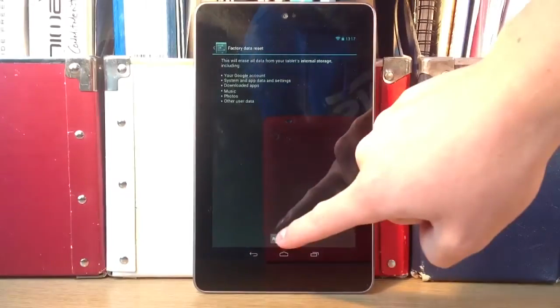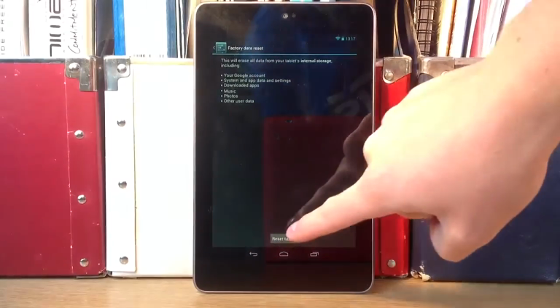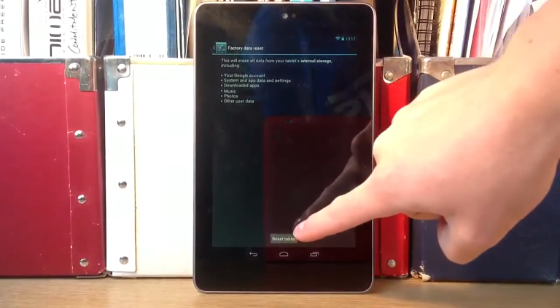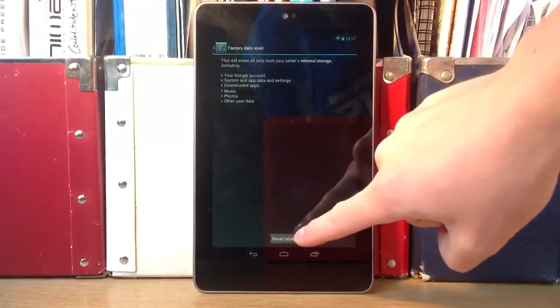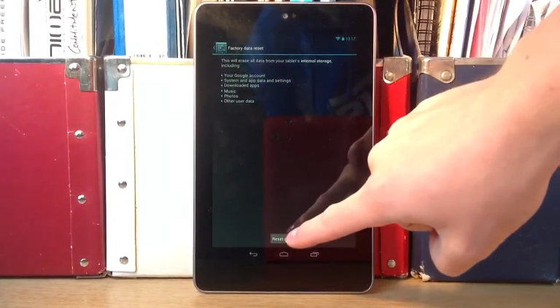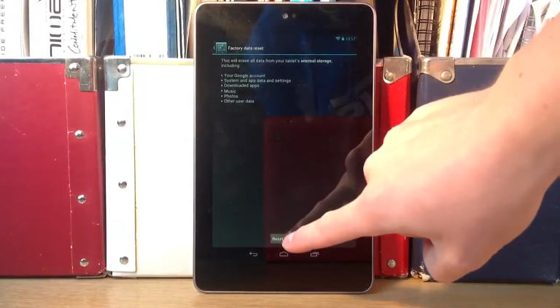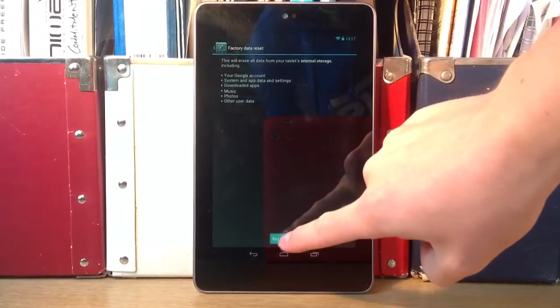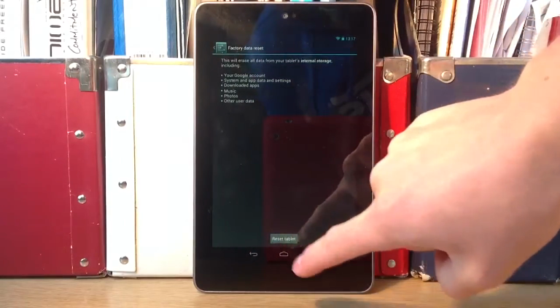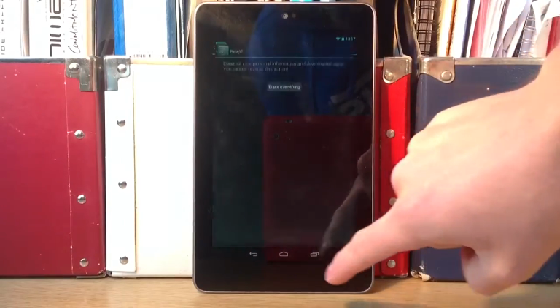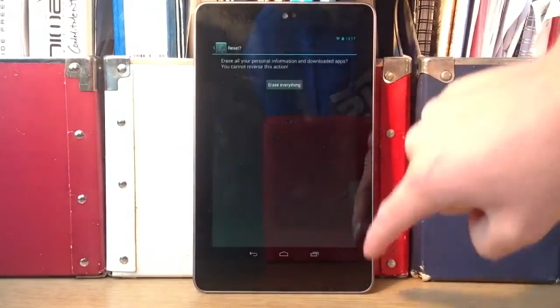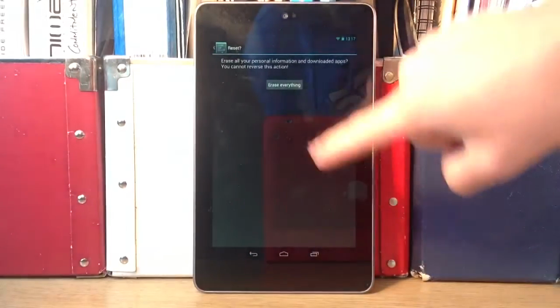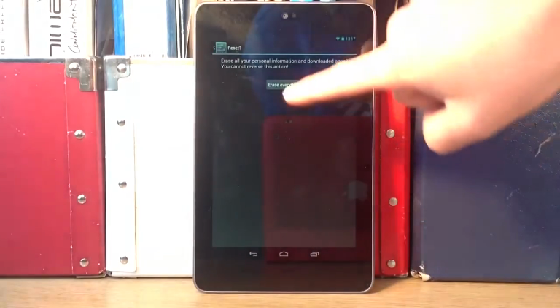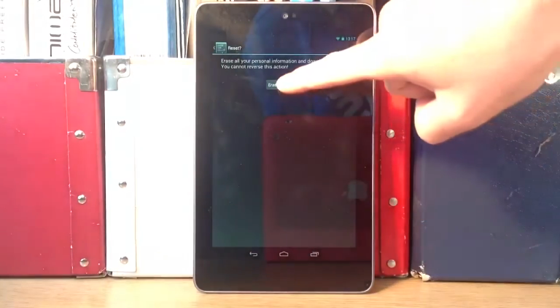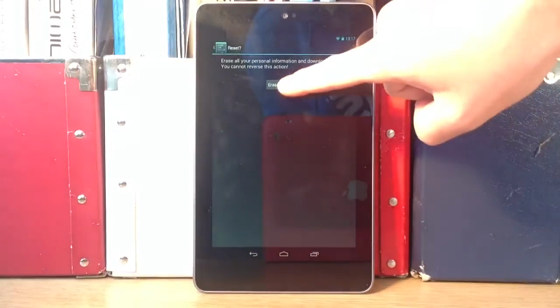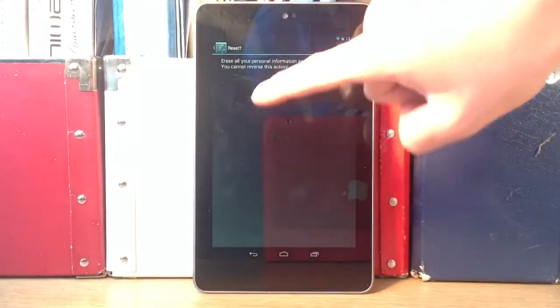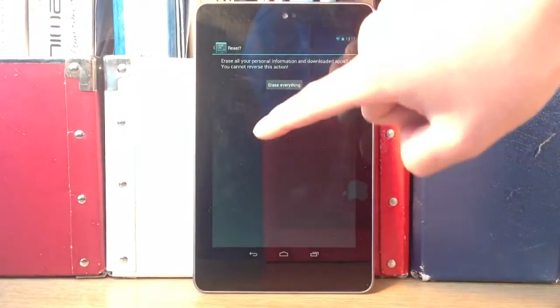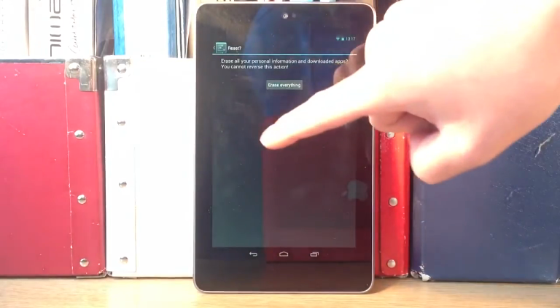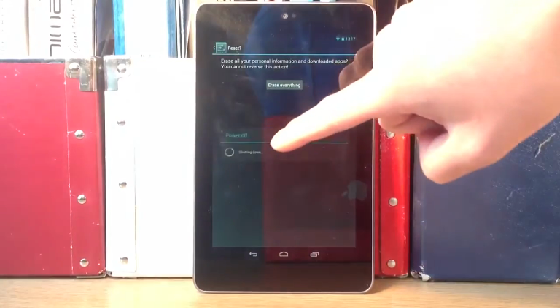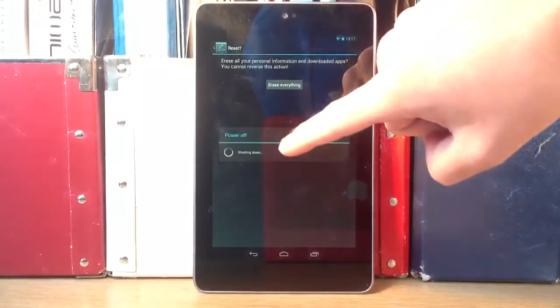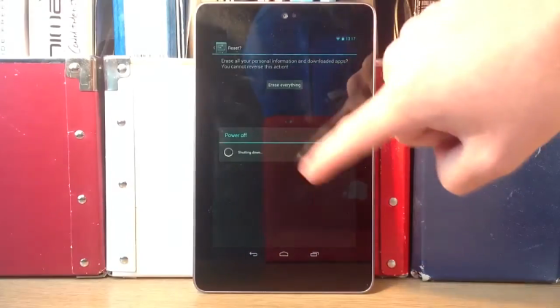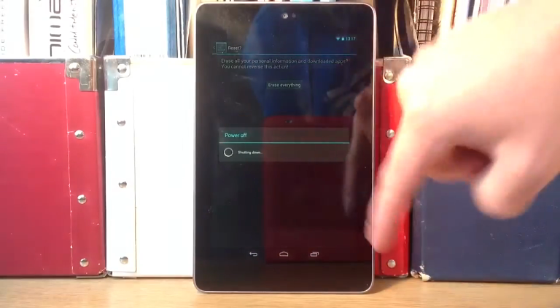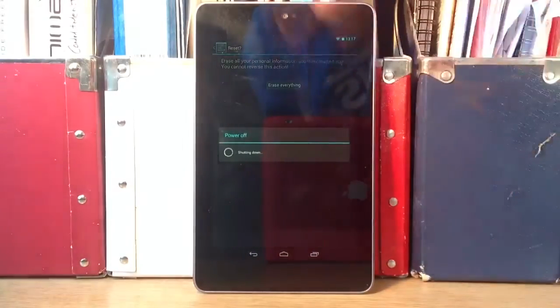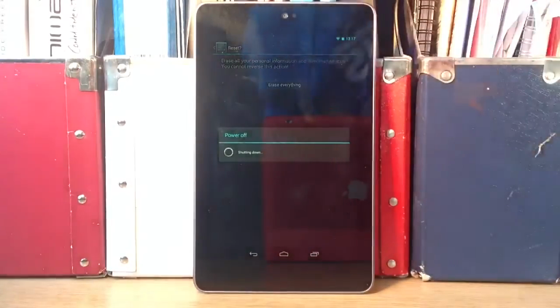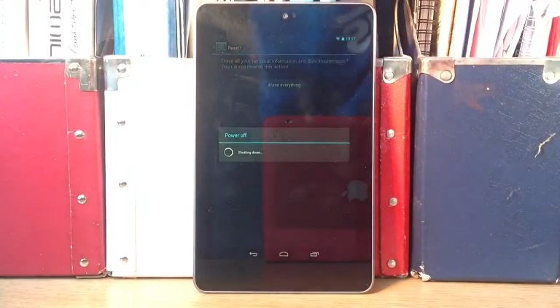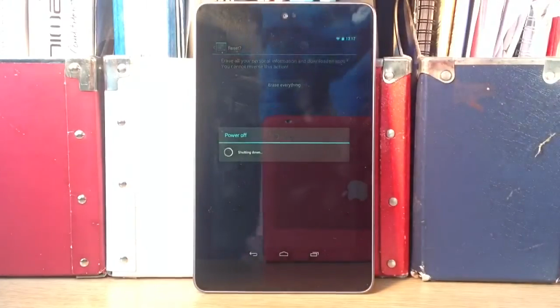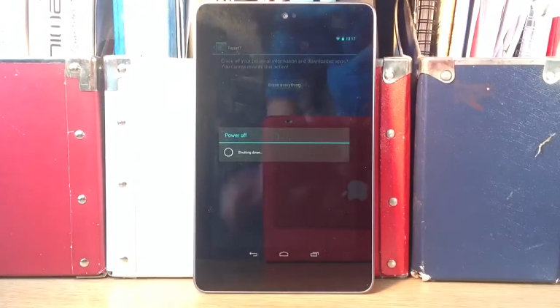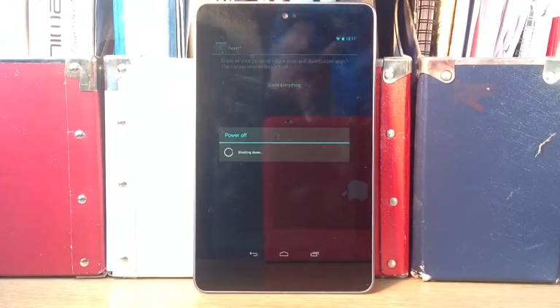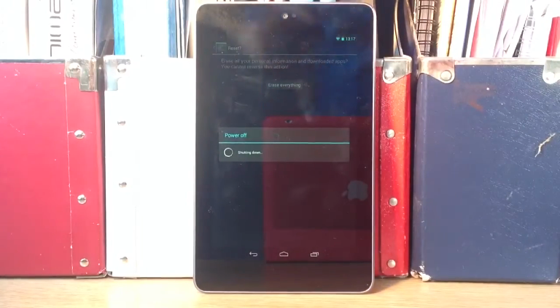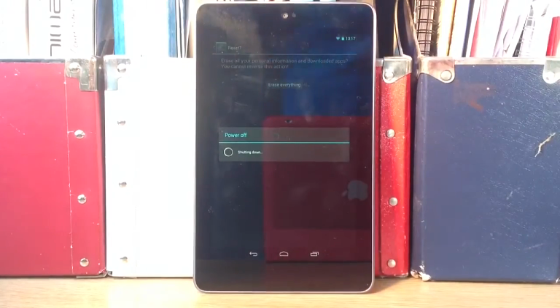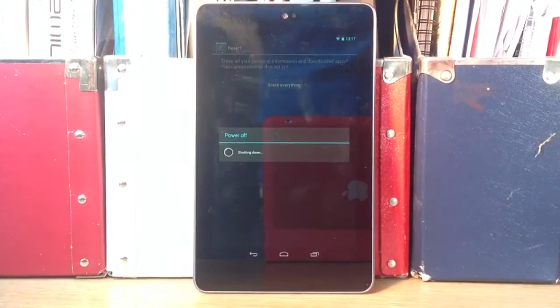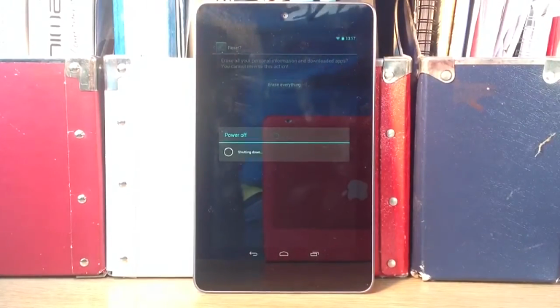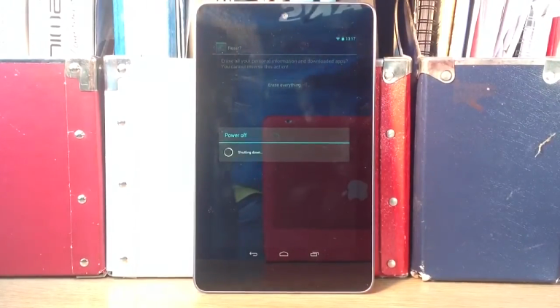So you just click at the bottom there and erase everything and there you go, done. So it's doing it now.